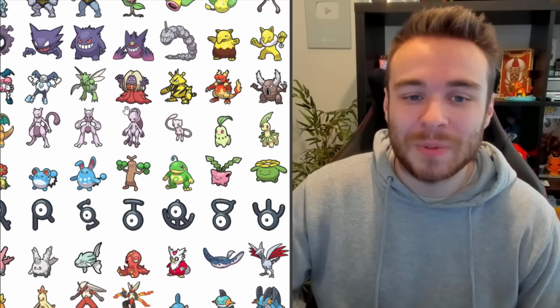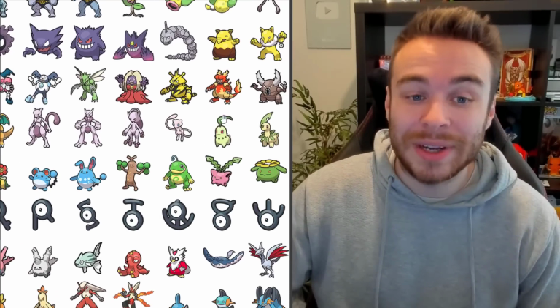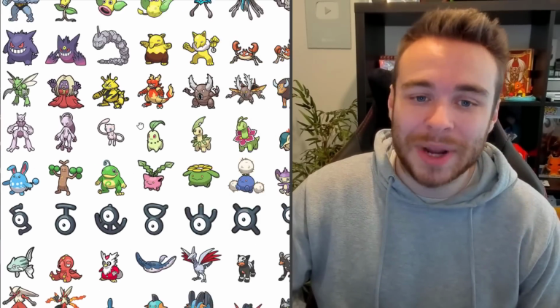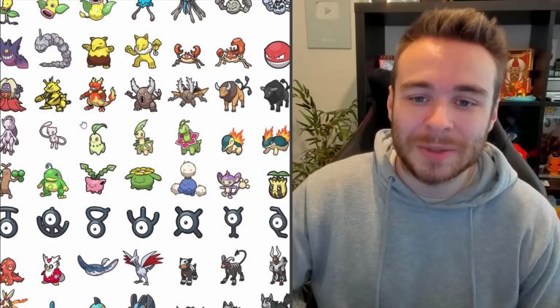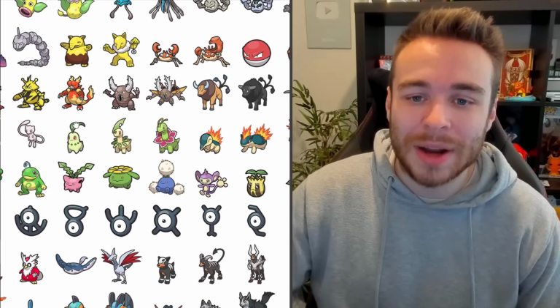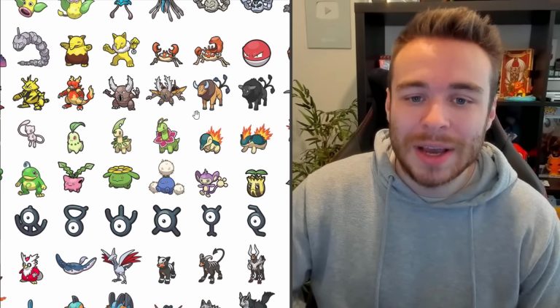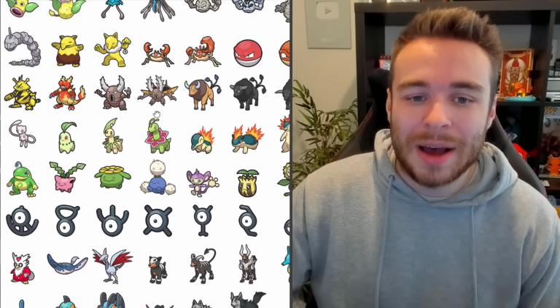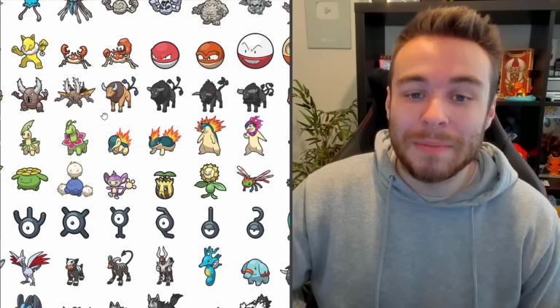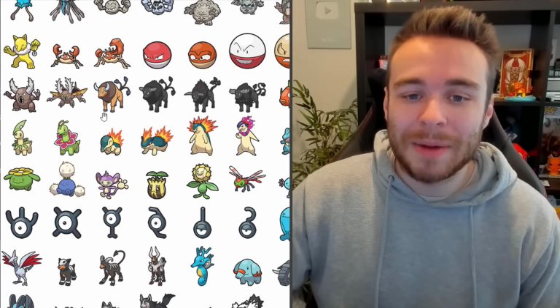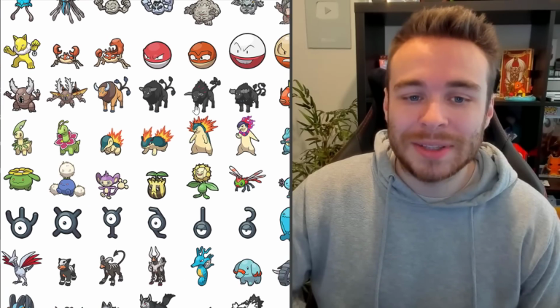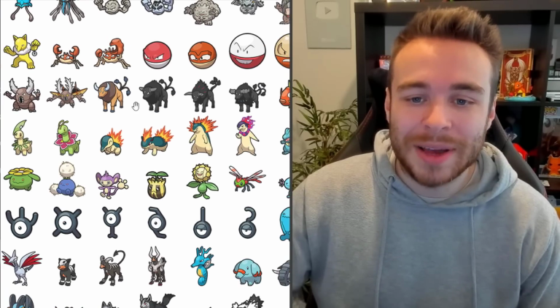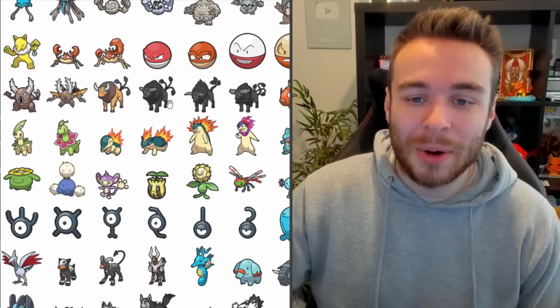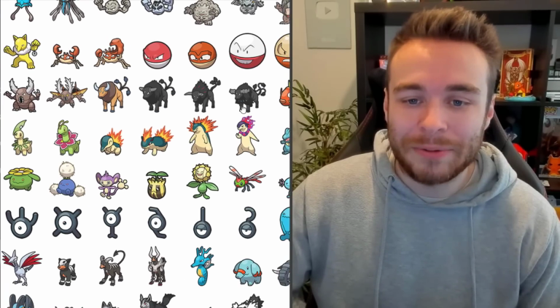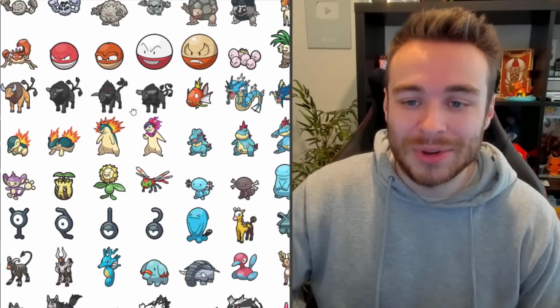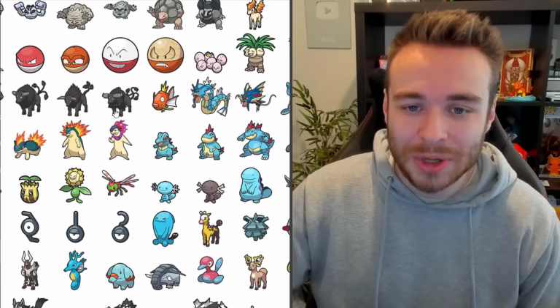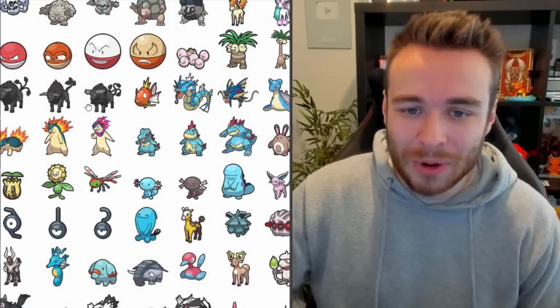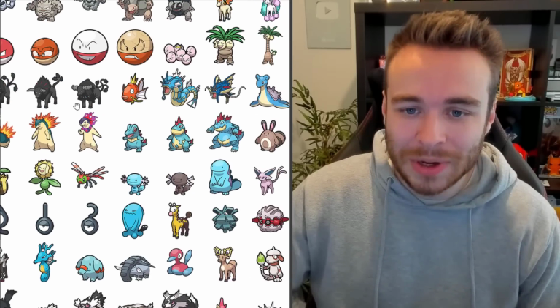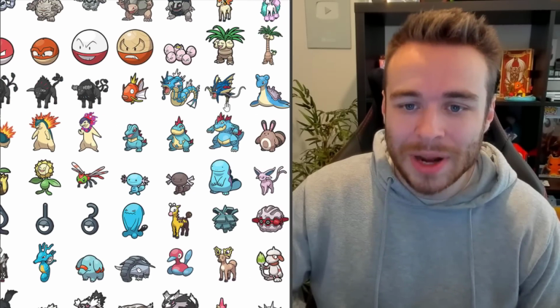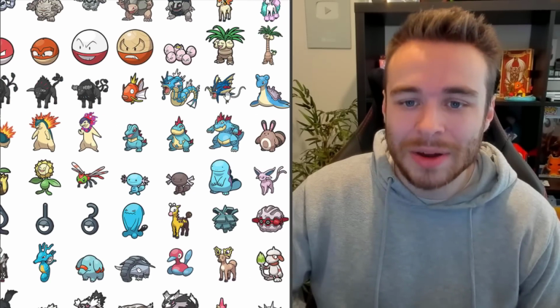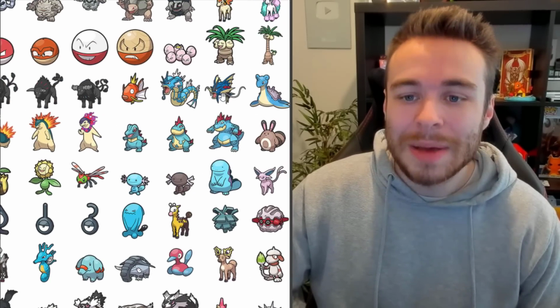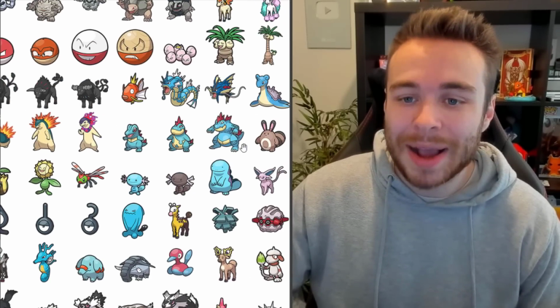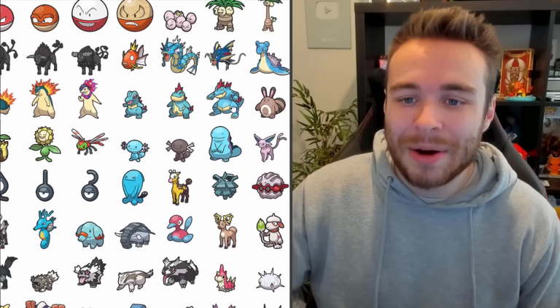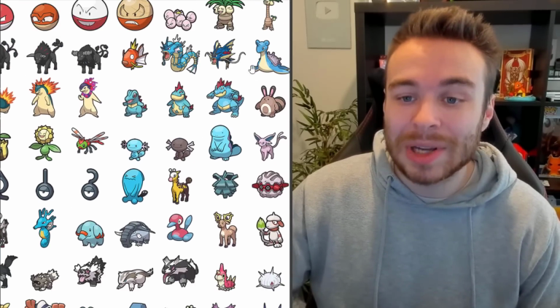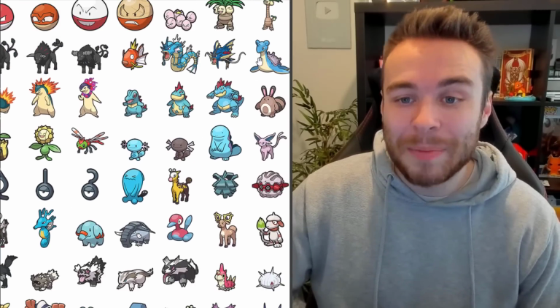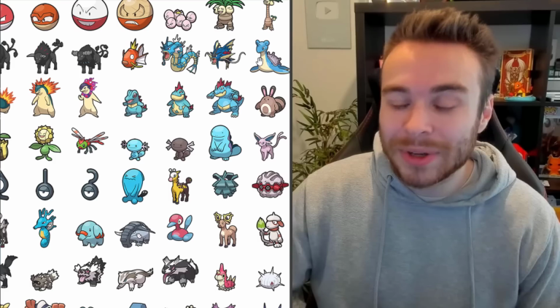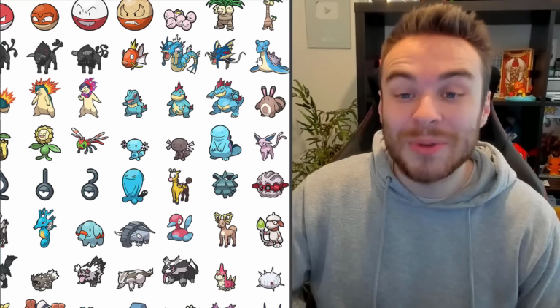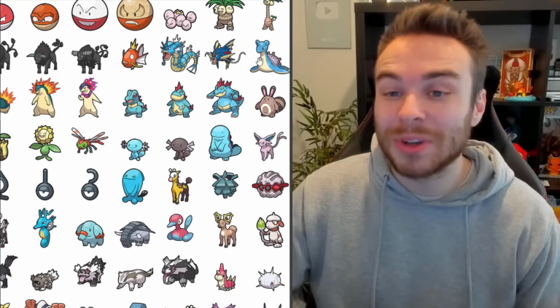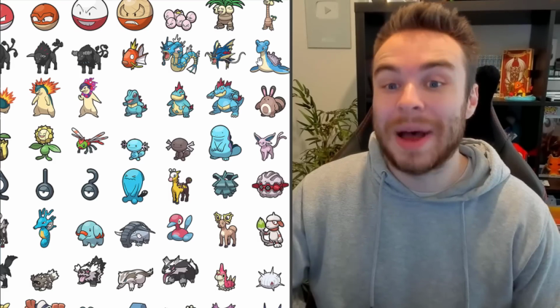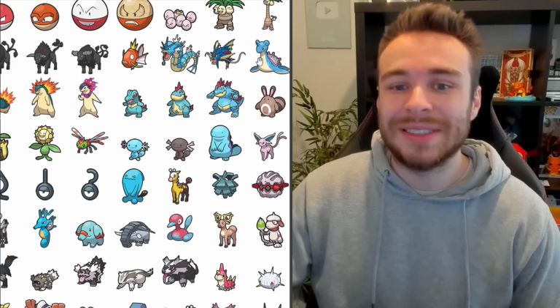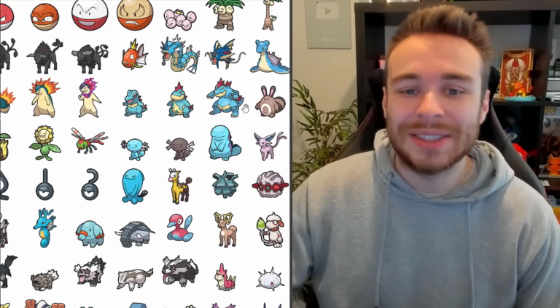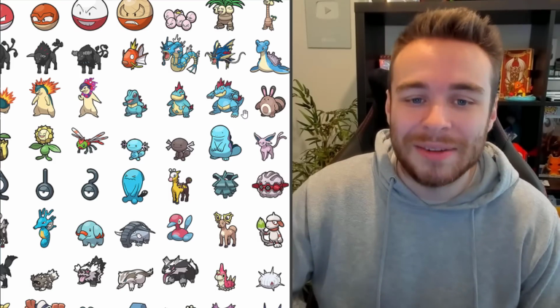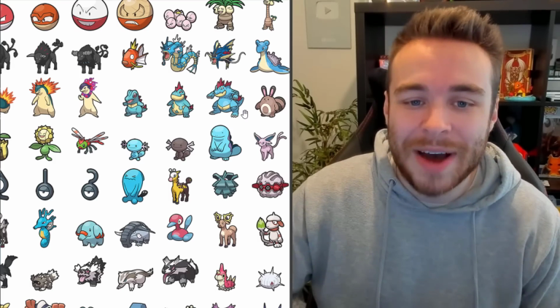There's Mega Pinsir. We've got all the different Tauros forms looking really good. Mega Gyarados. And Lapras, who somehow isn't in Scarlet and Violet.